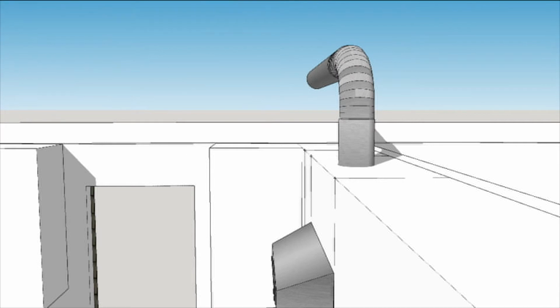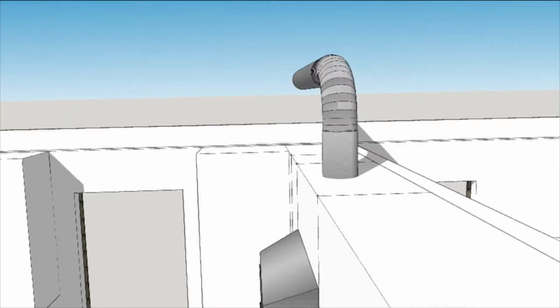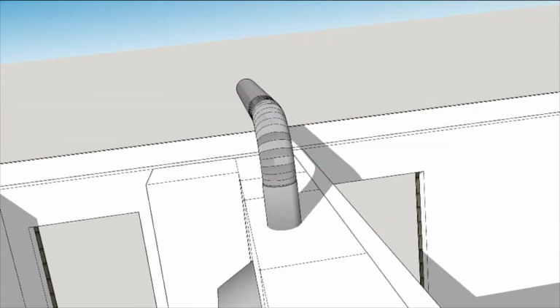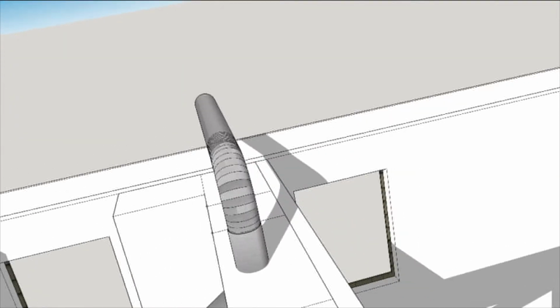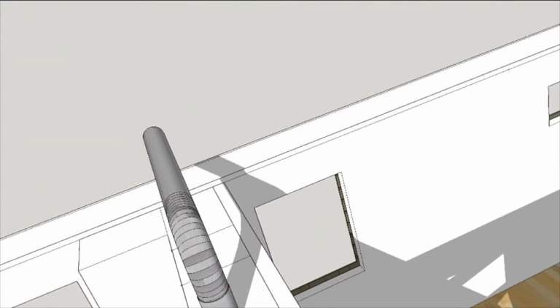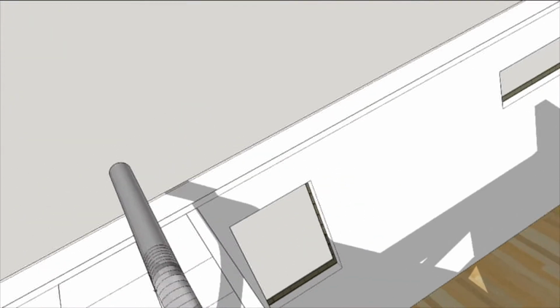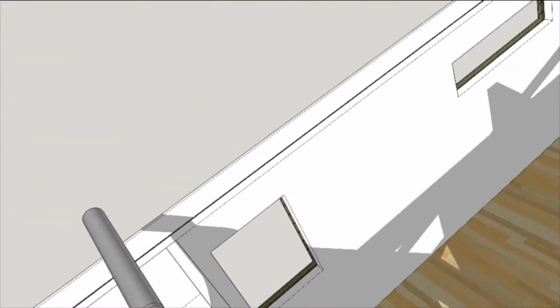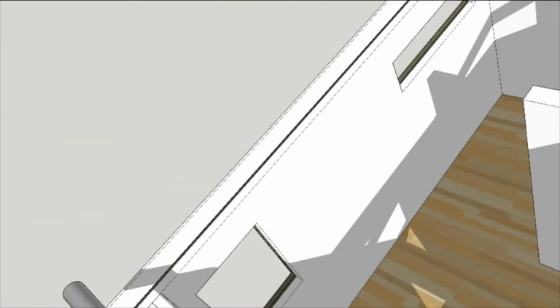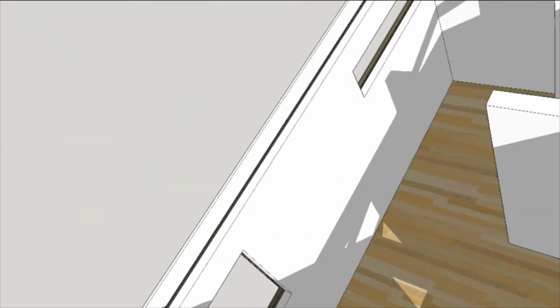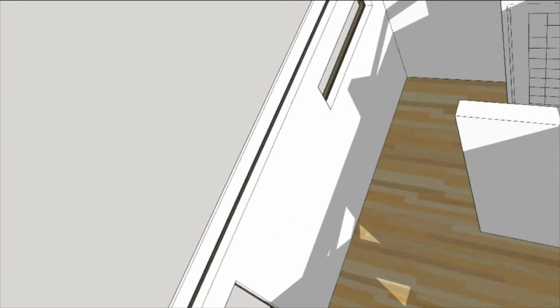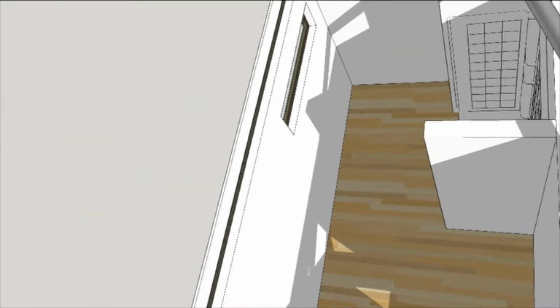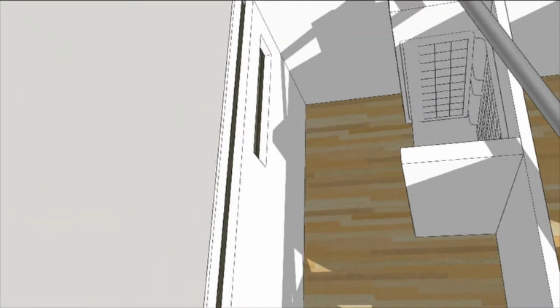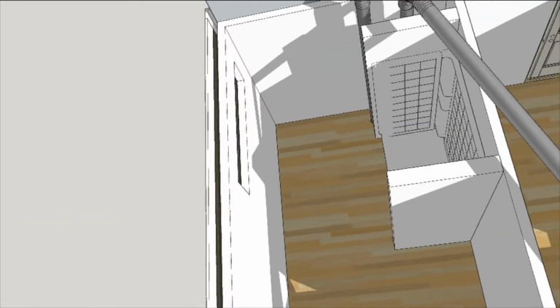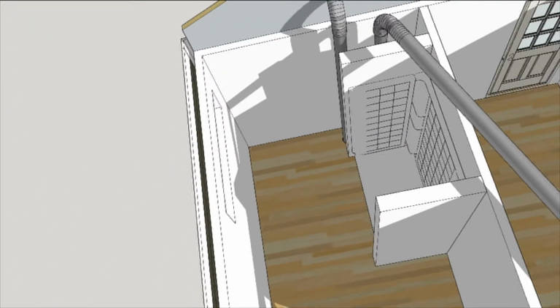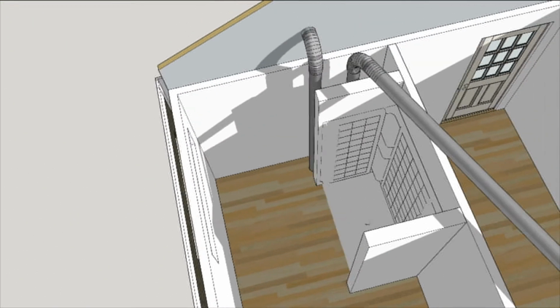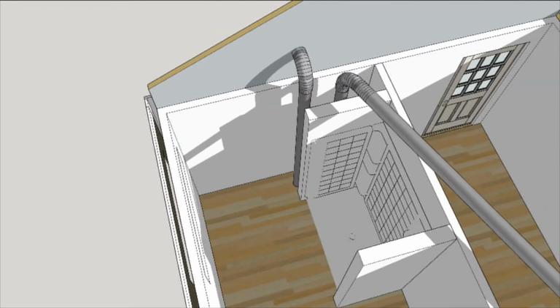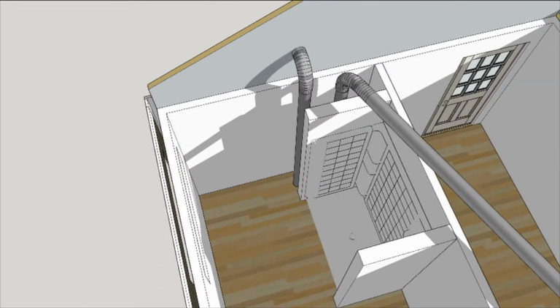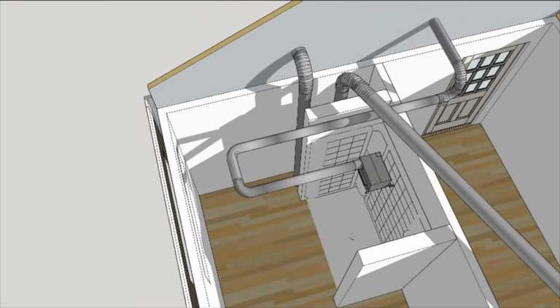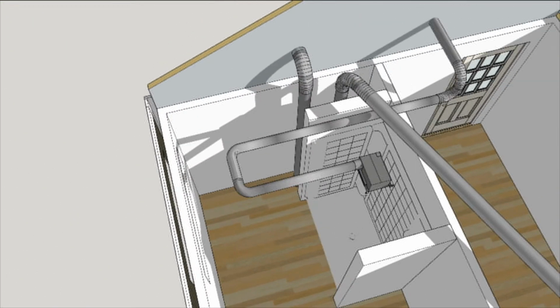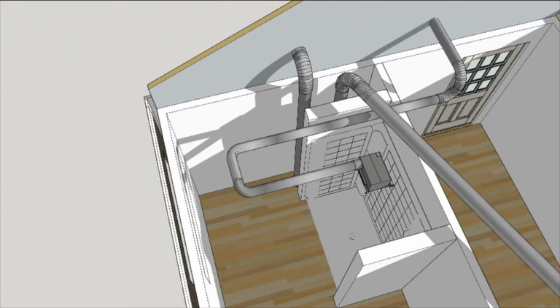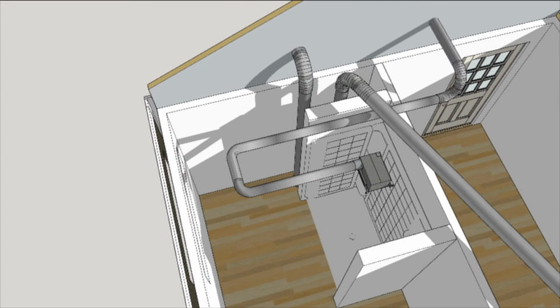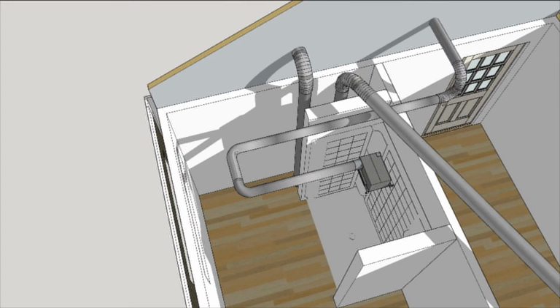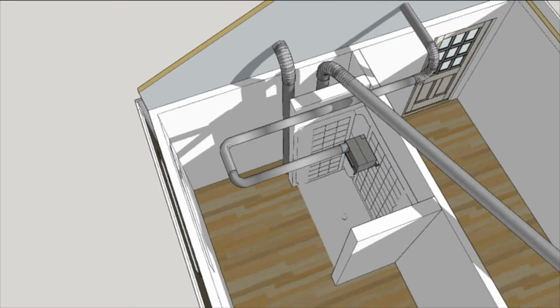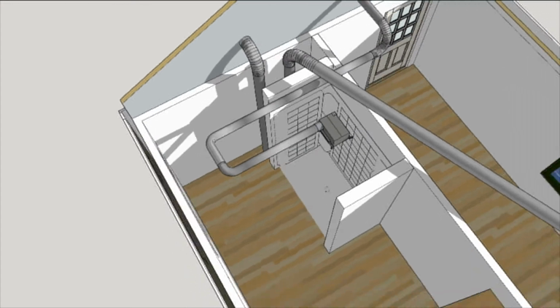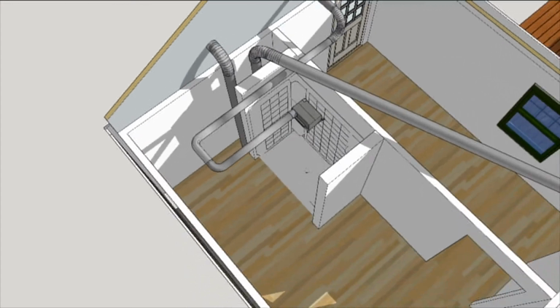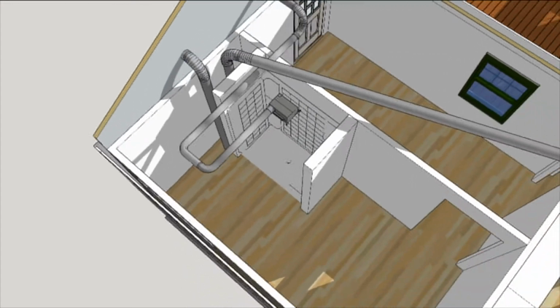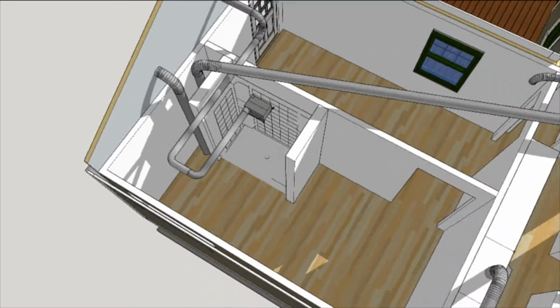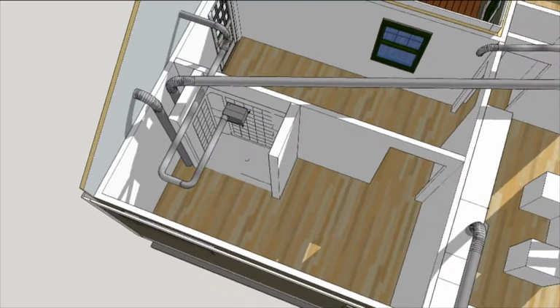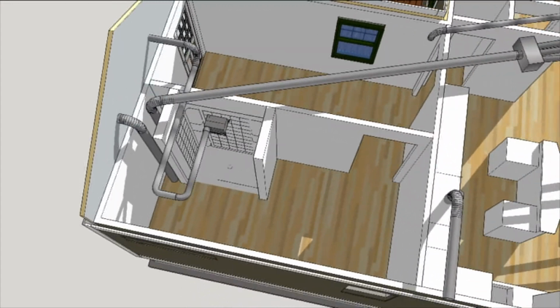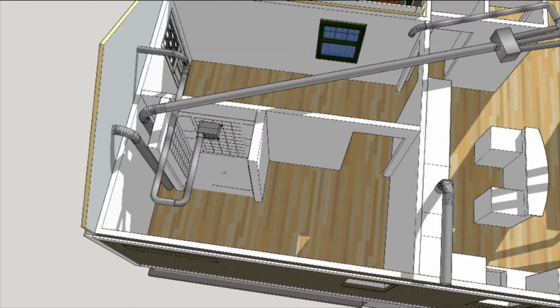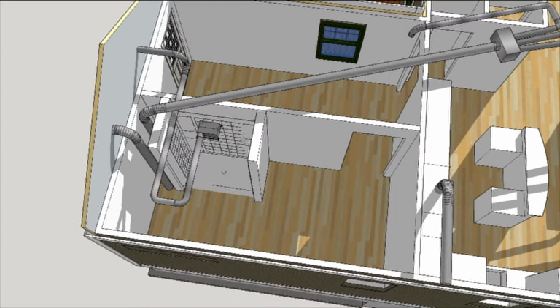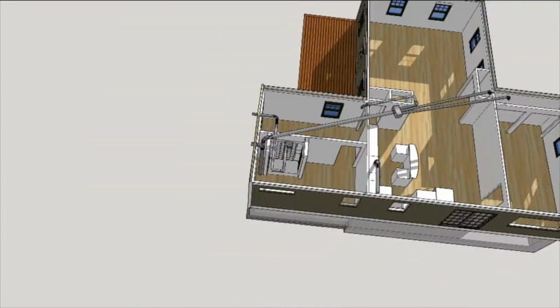In the bathroom, an Air King Eco-Exhaust vent fan is placed above the shower, and it exhausts out the gable end.